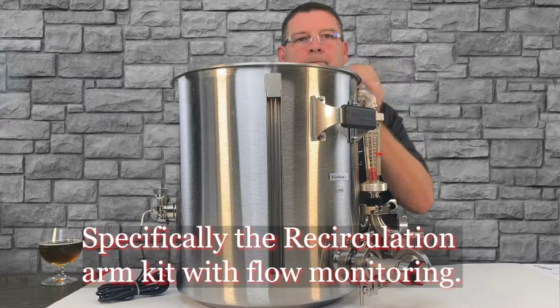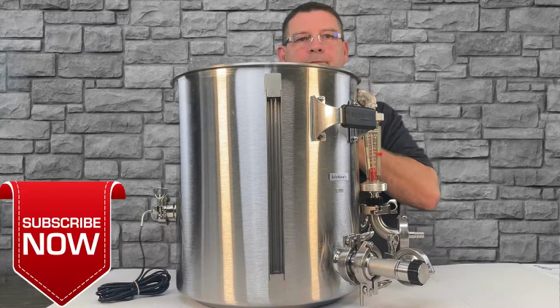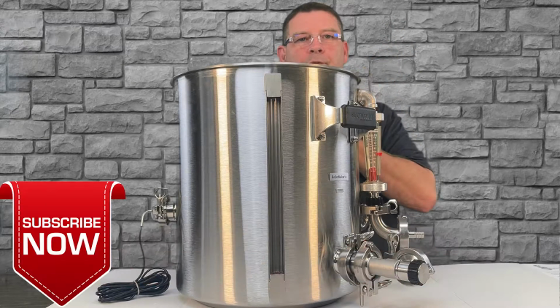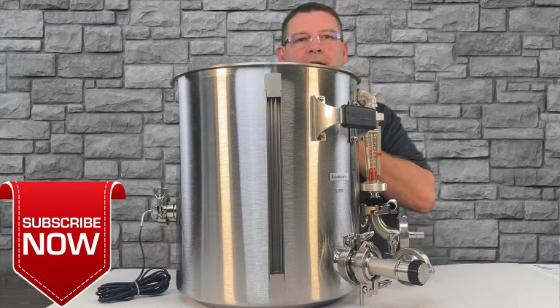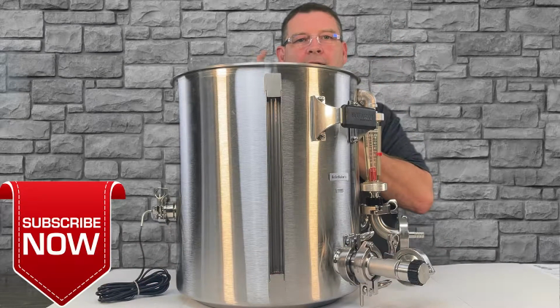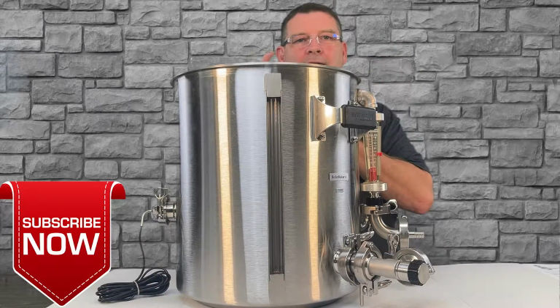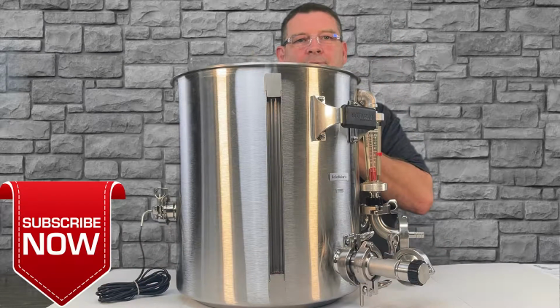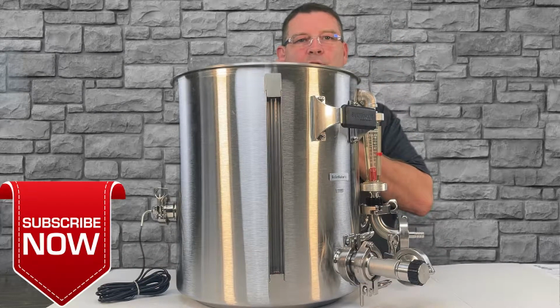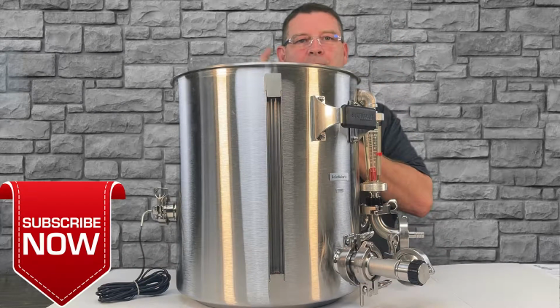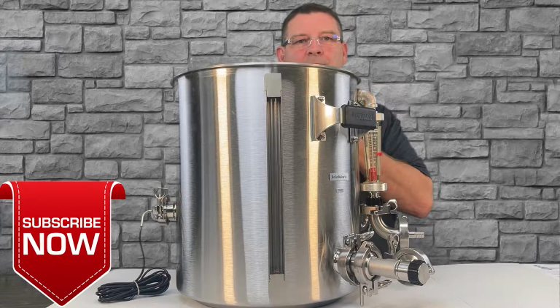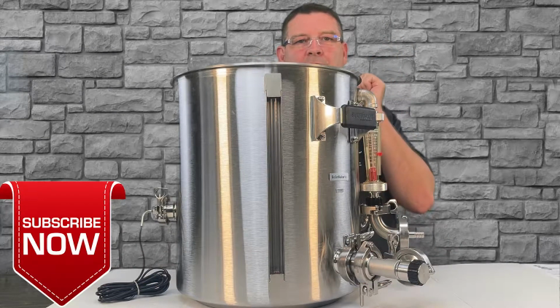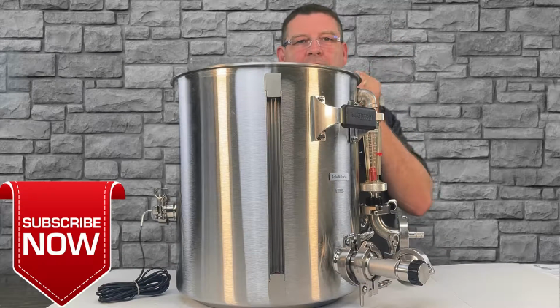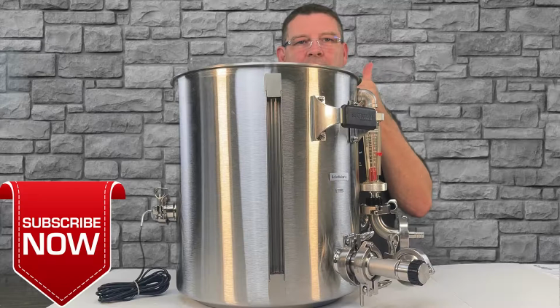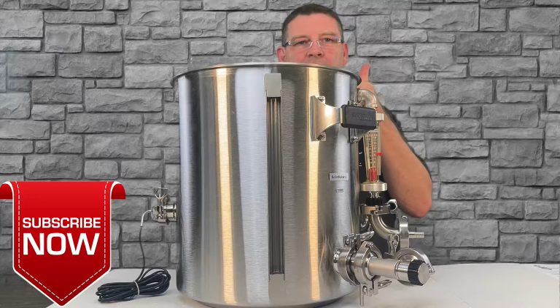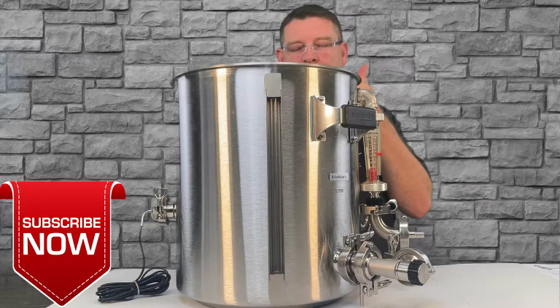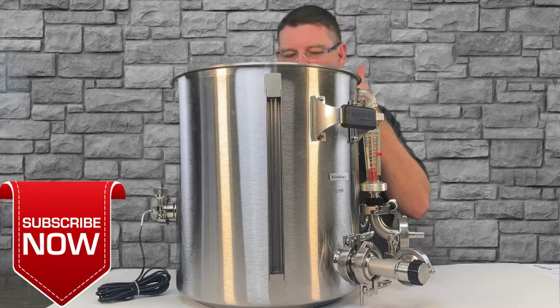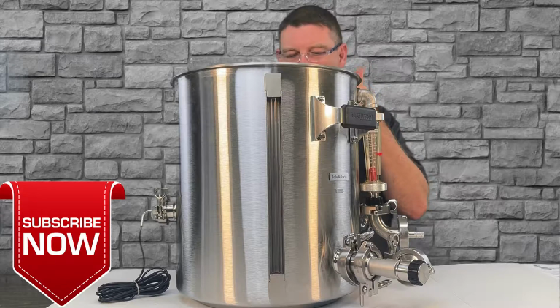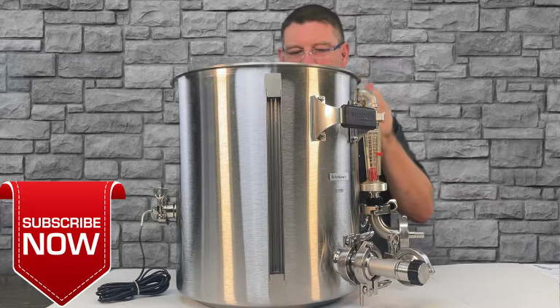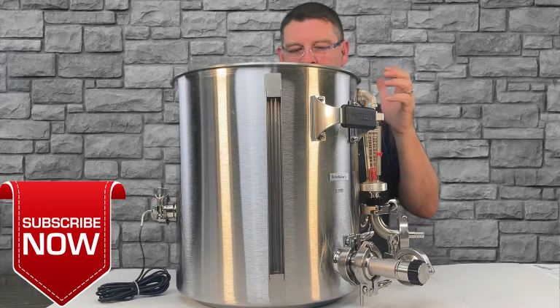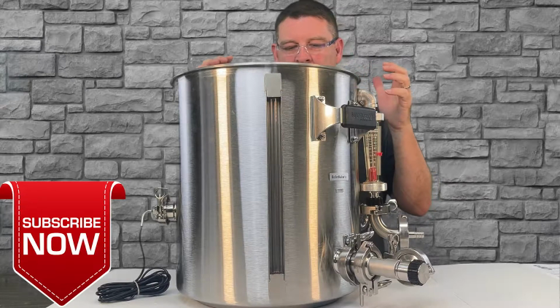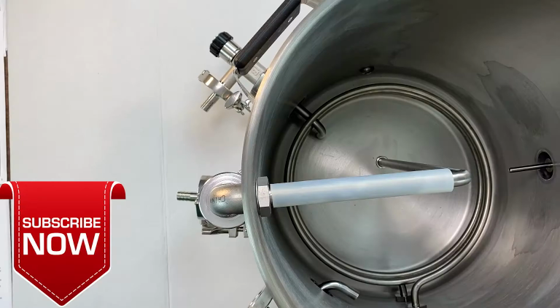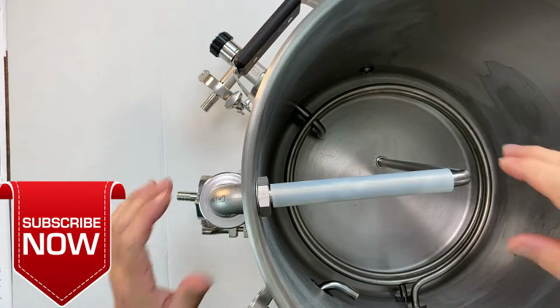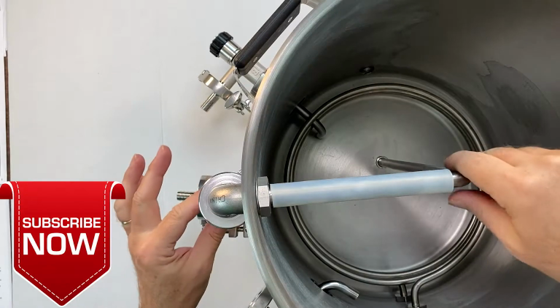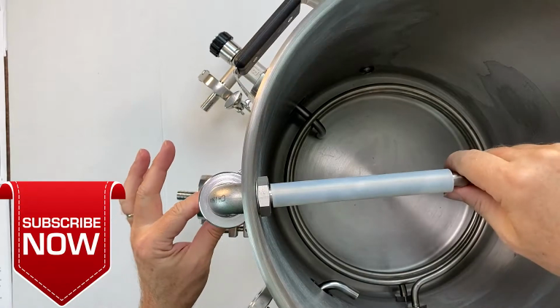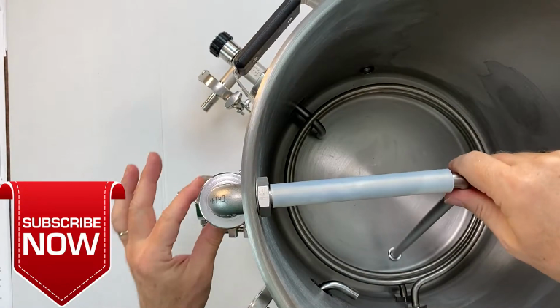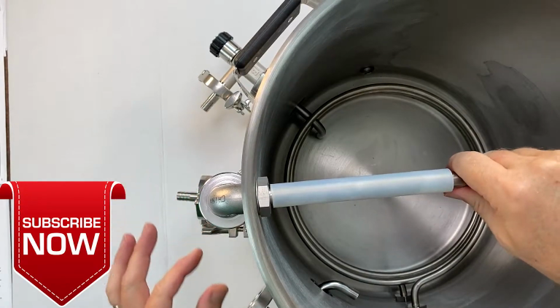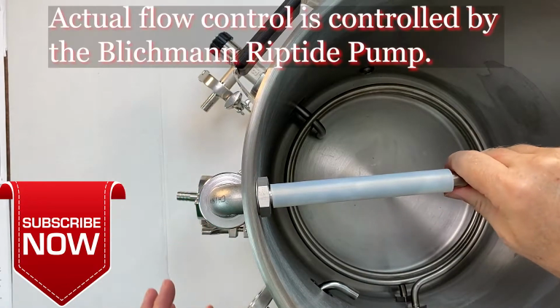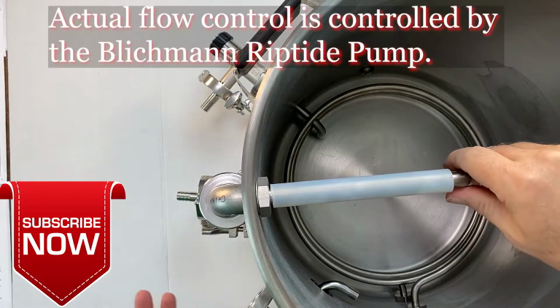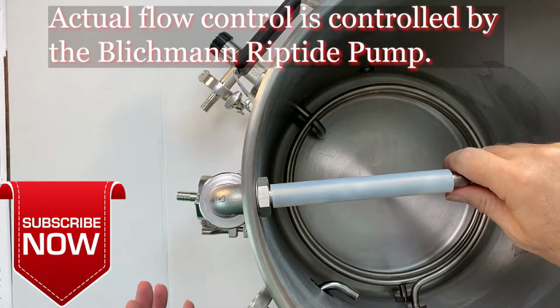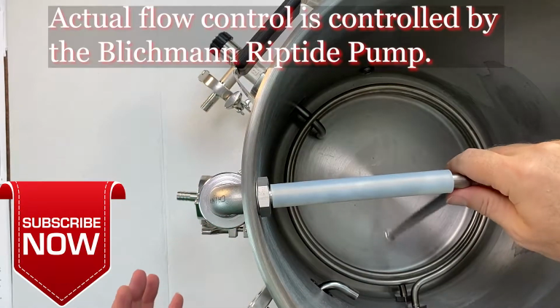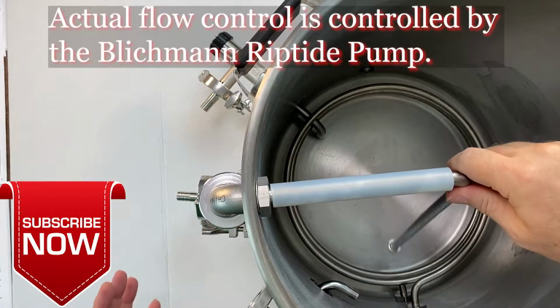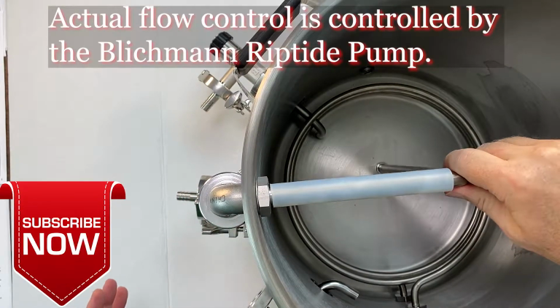Don't forget to like, subscribe, and keep sharing — definitely appreciate it. So this is the Blichmann Compact BrewEasy.